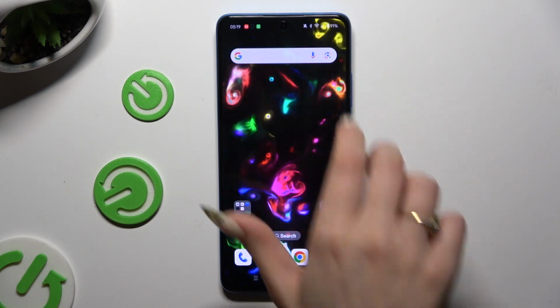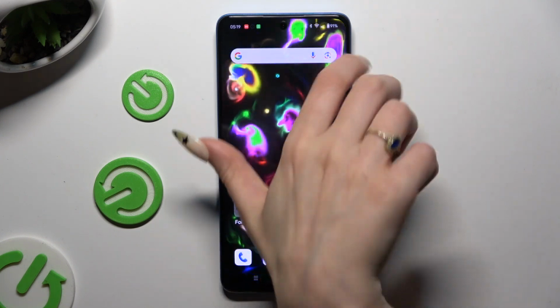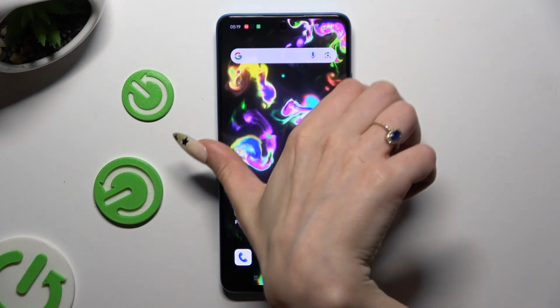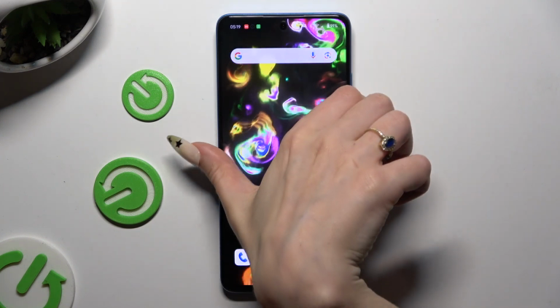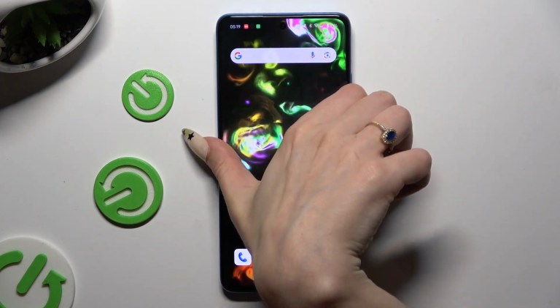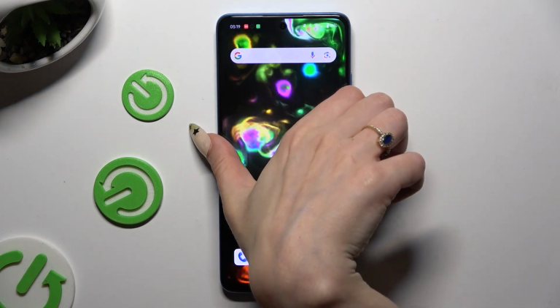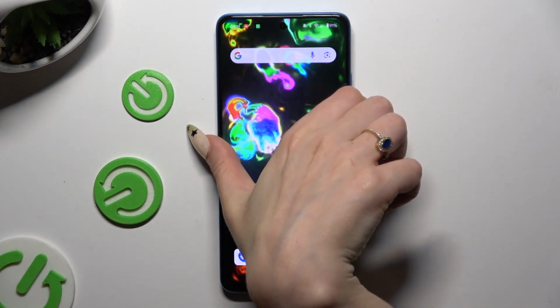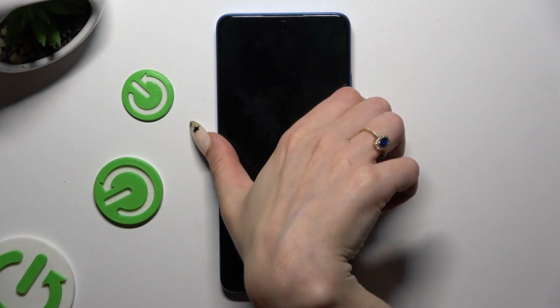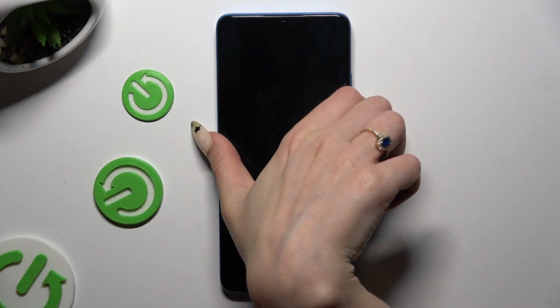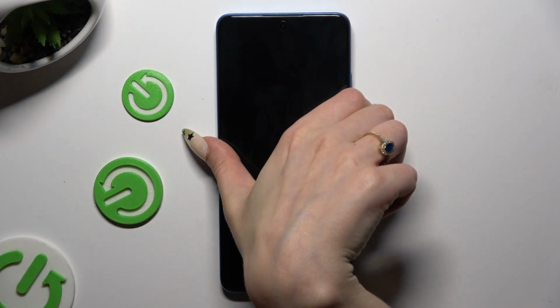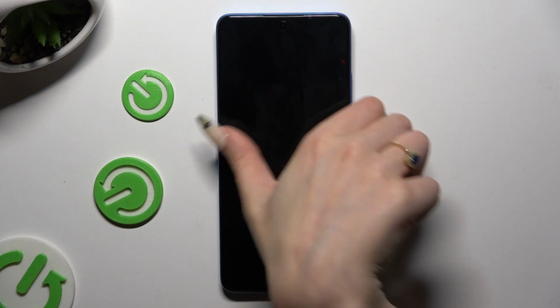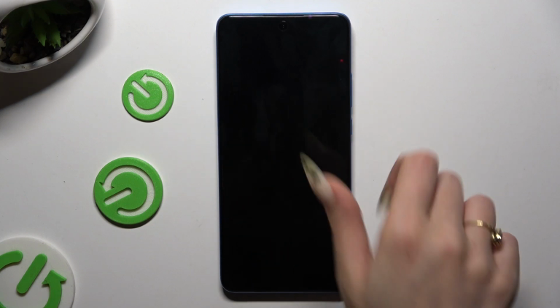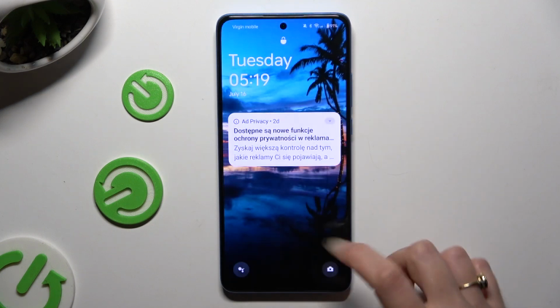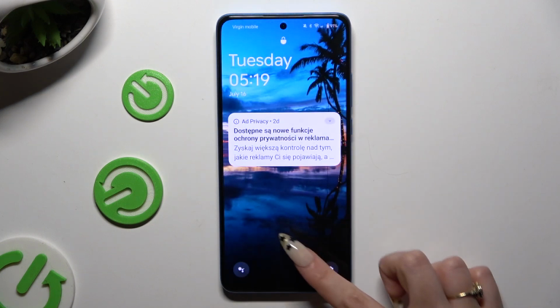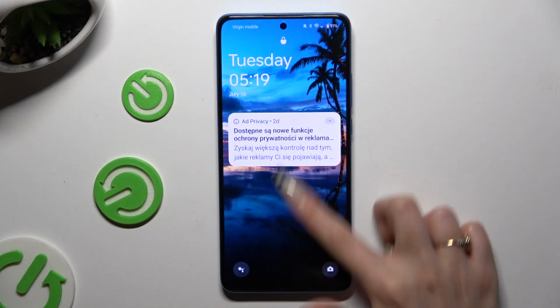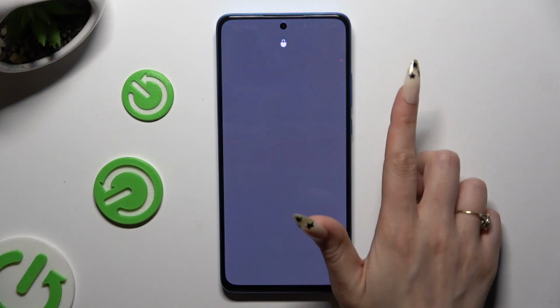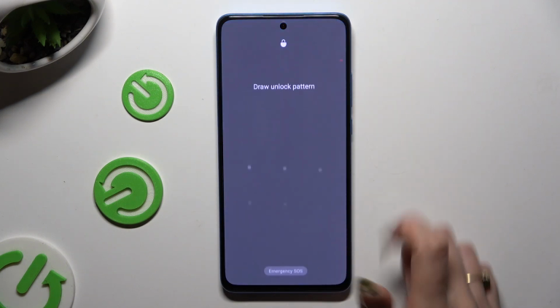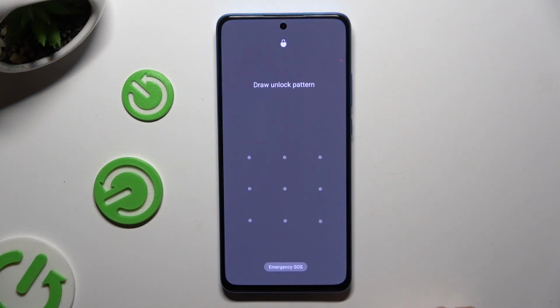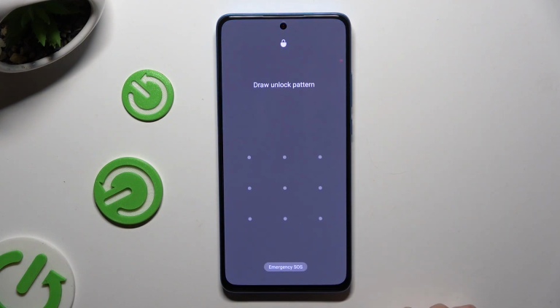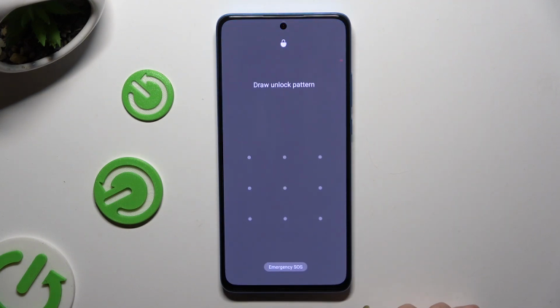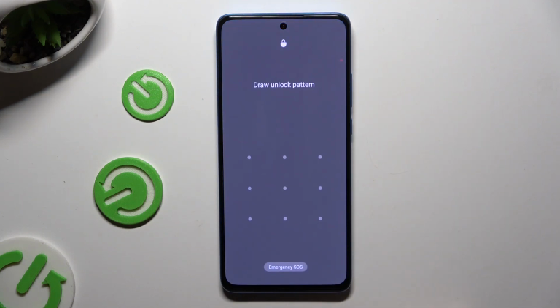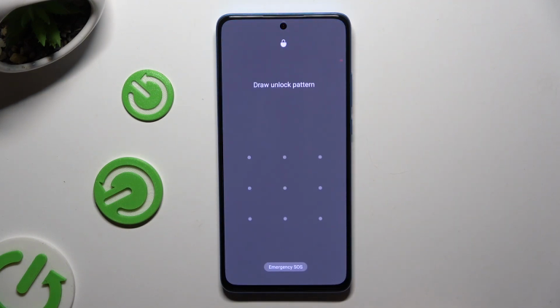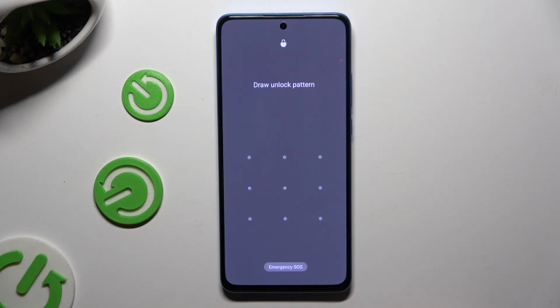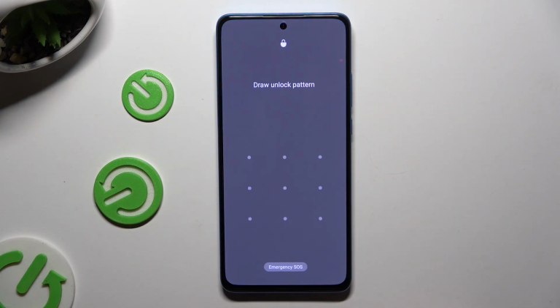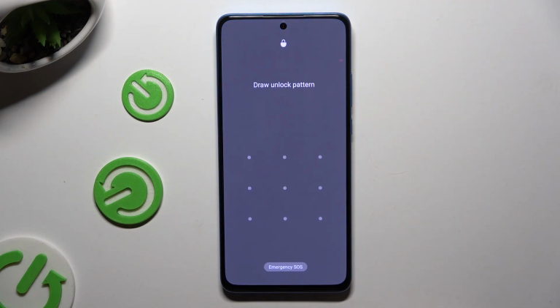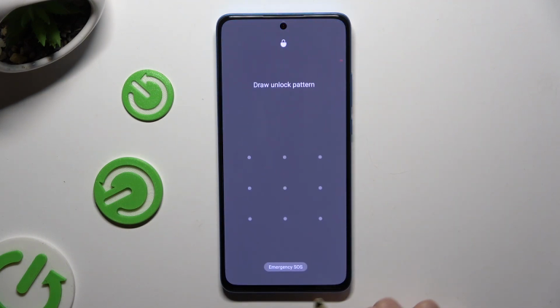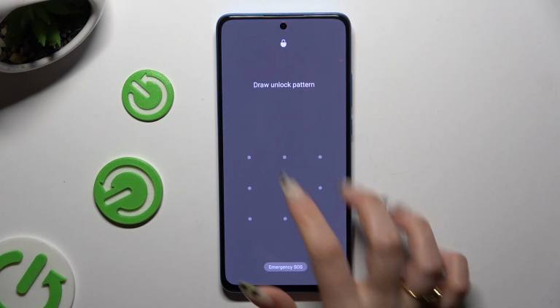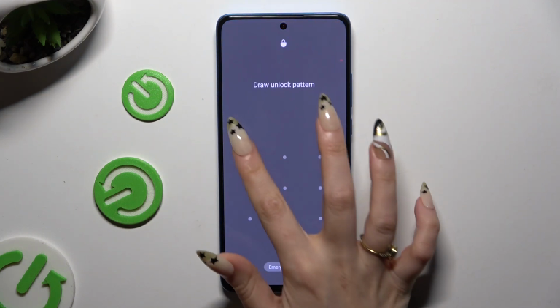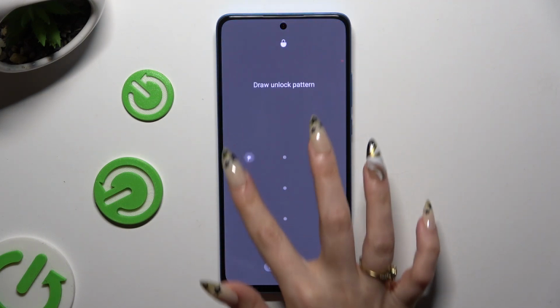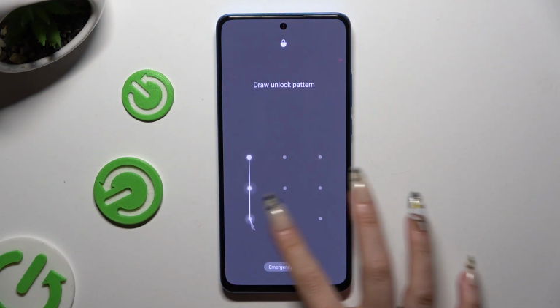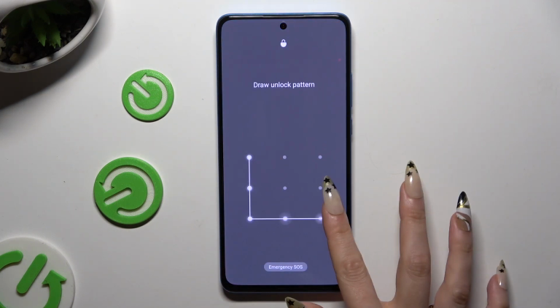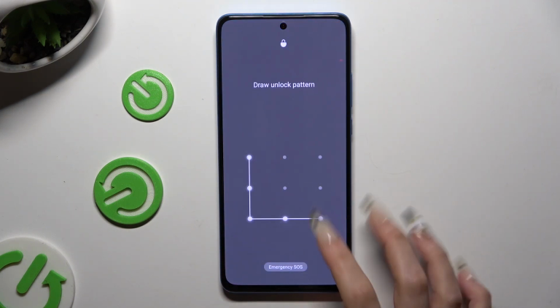So when I switch off my screen and turn it back on, I can see the pattern is required.